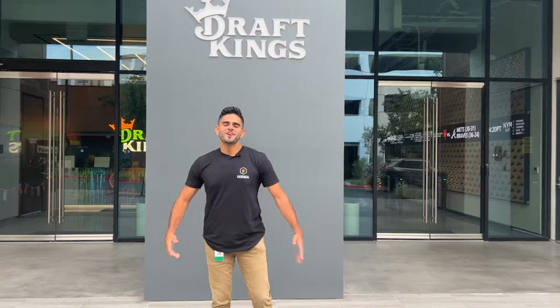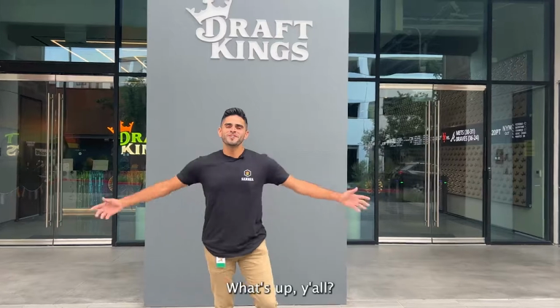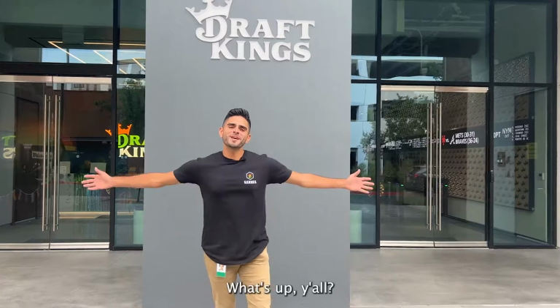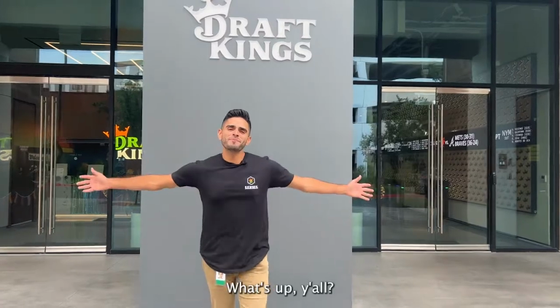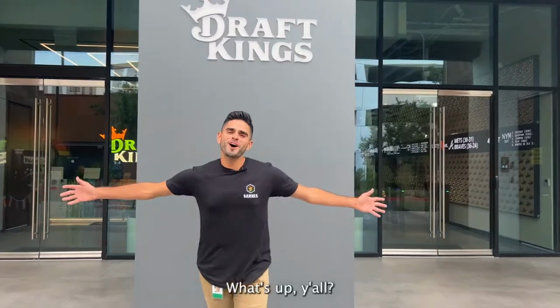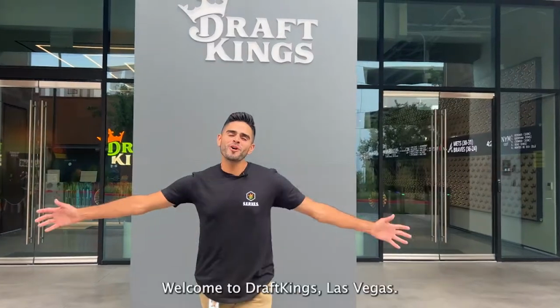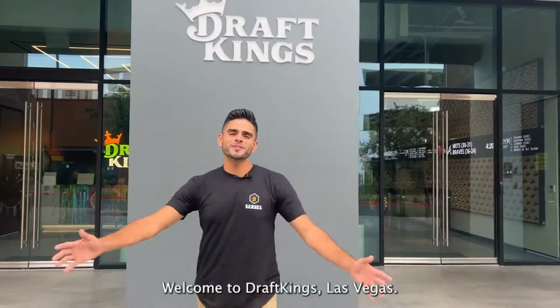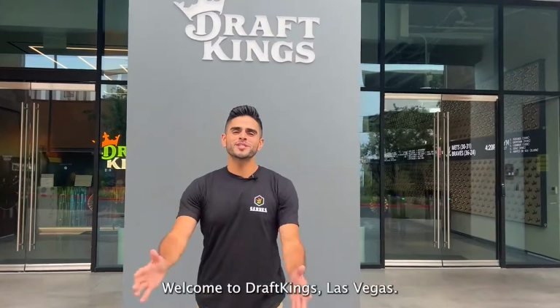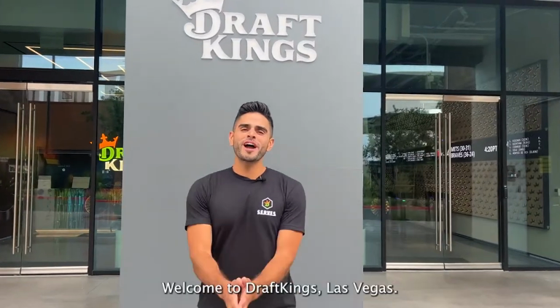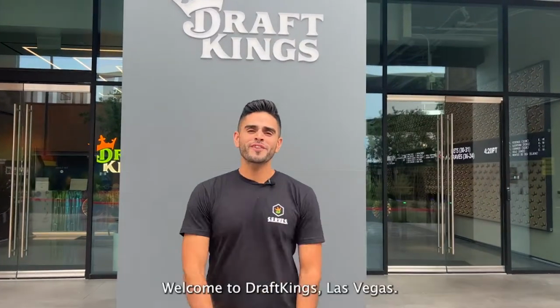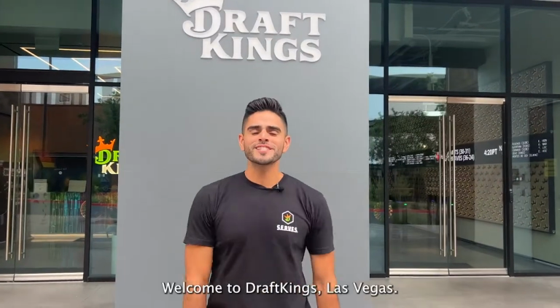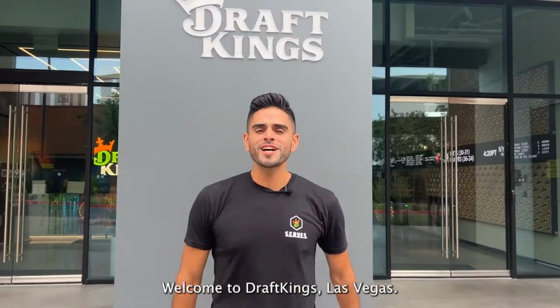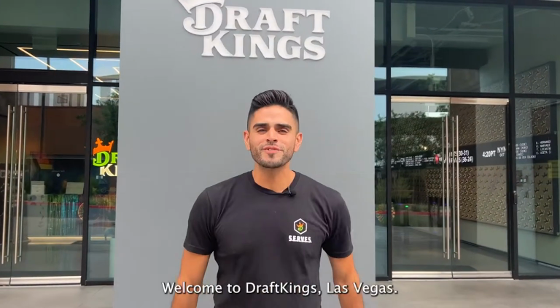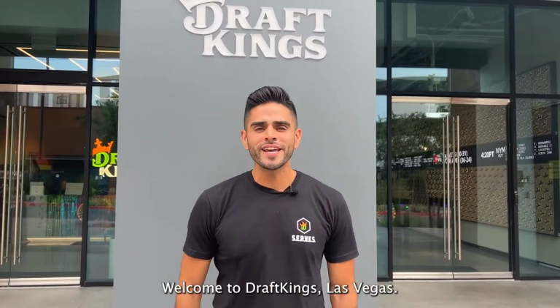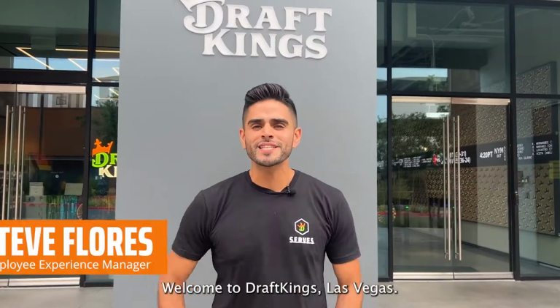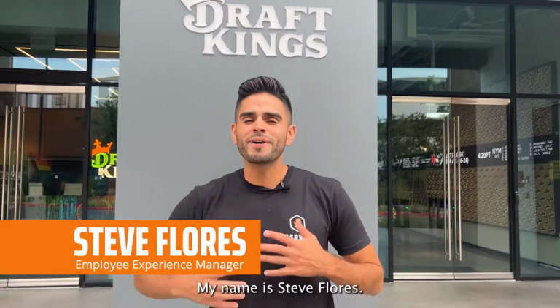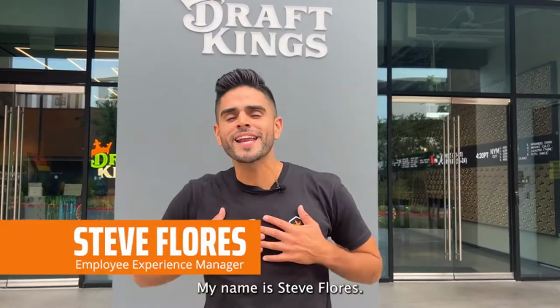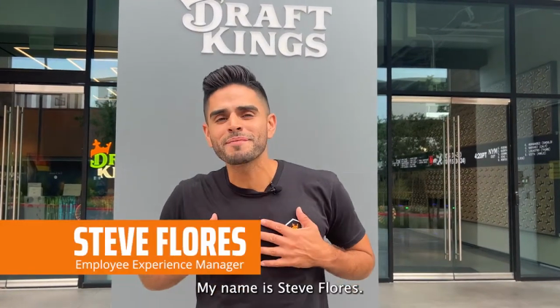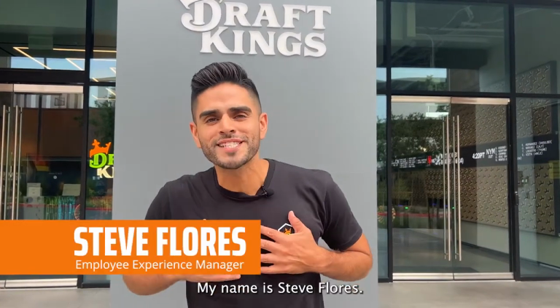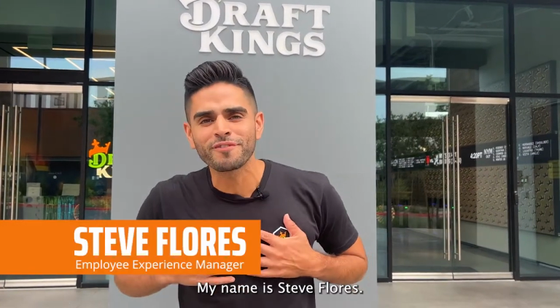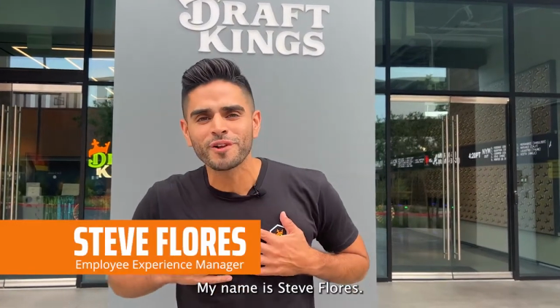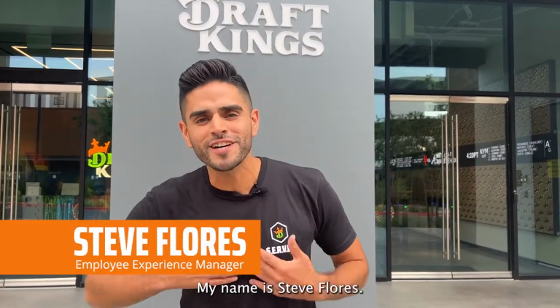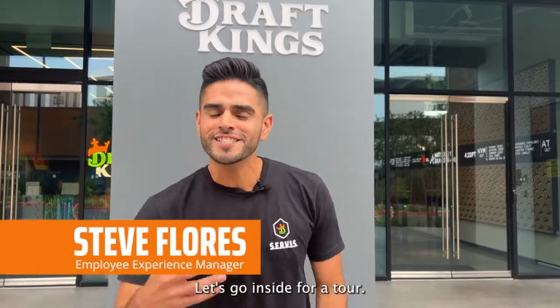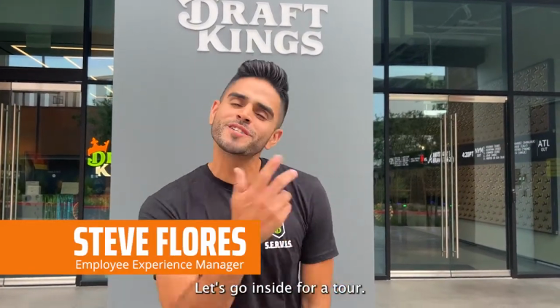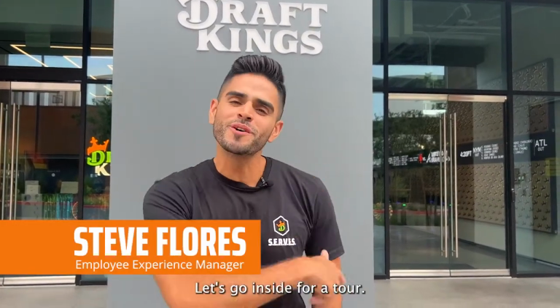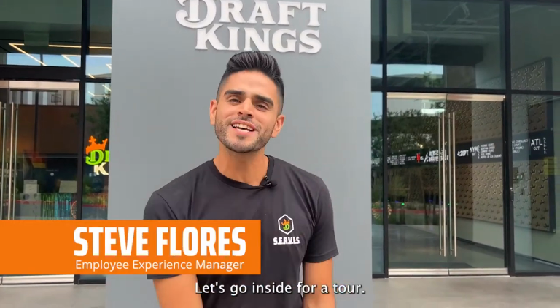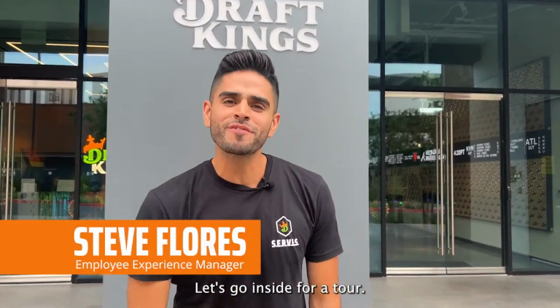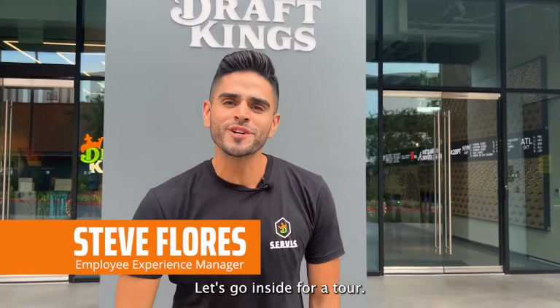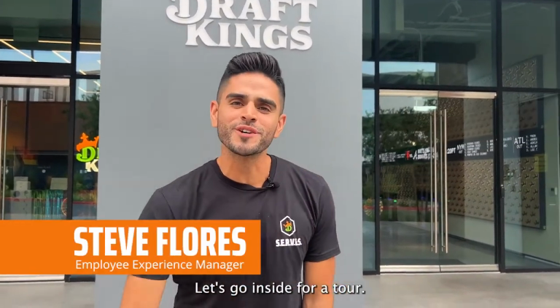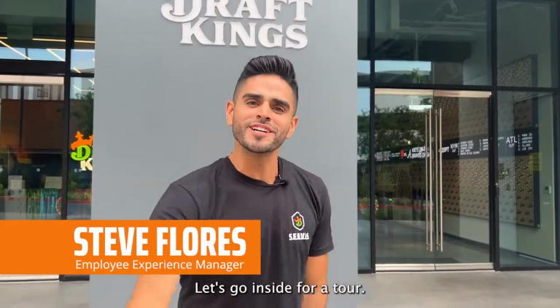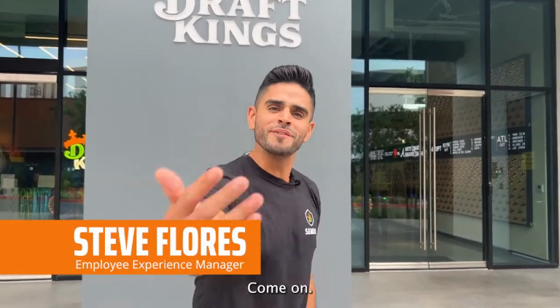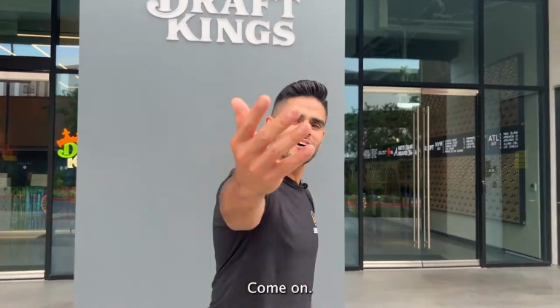What's up, y'all? Welcome to DraftKings Las Vegas. My name is Steve Flores. Let's go inside for a tour. Come on.